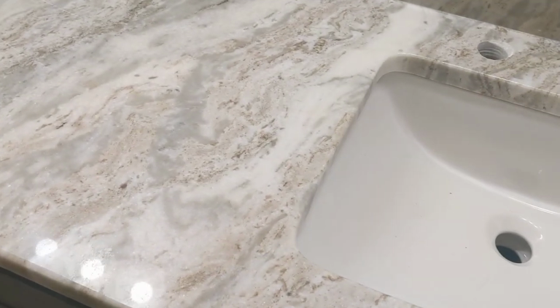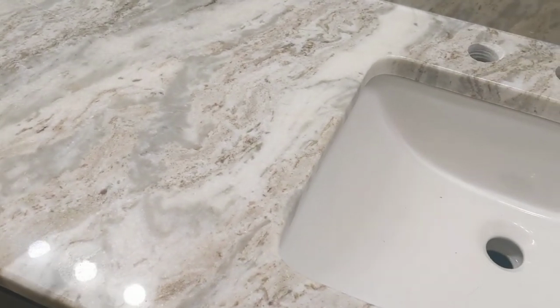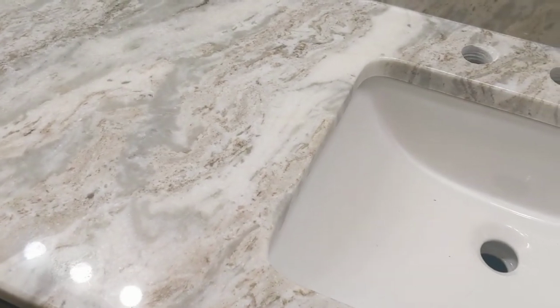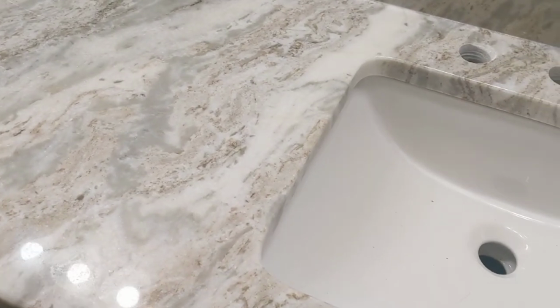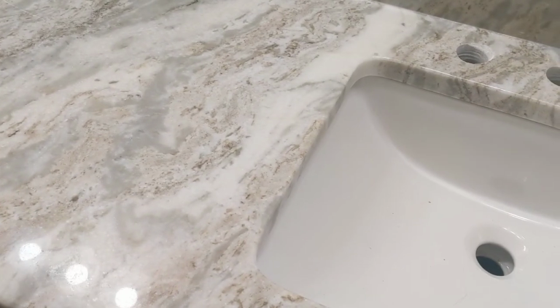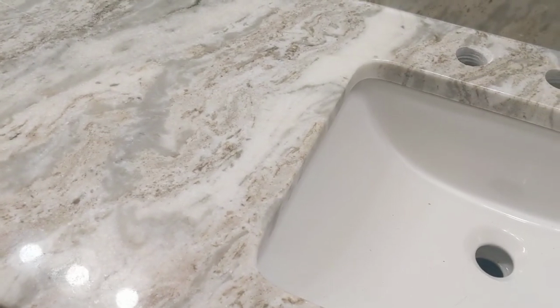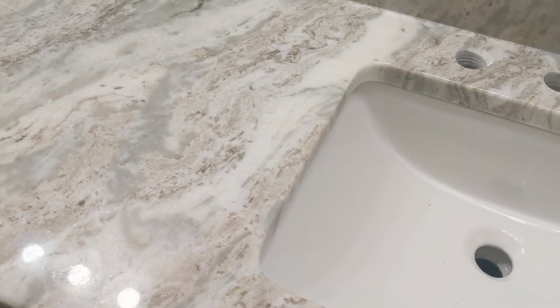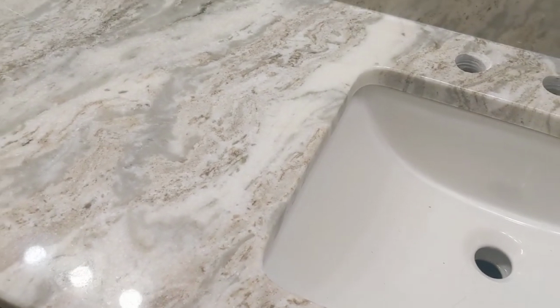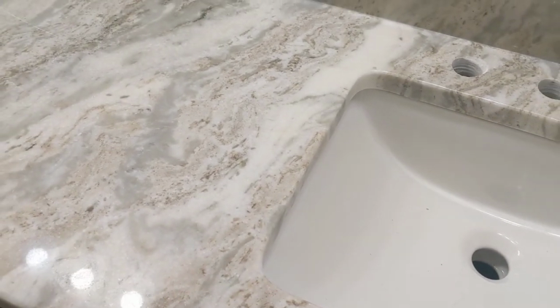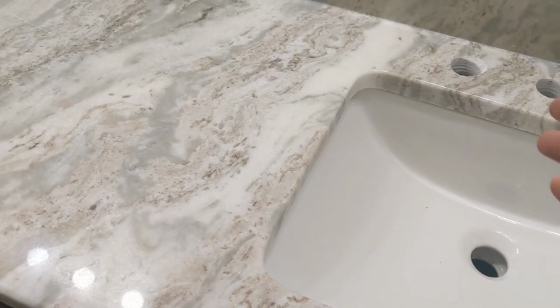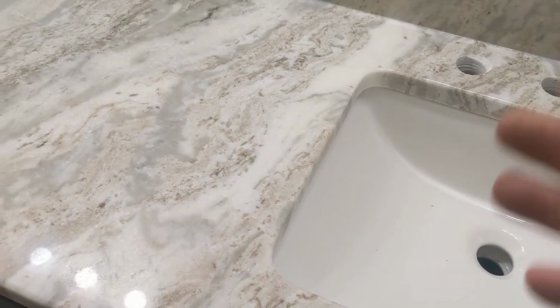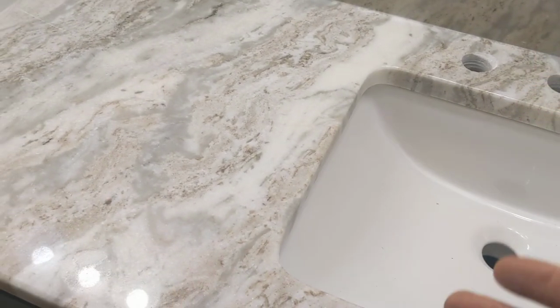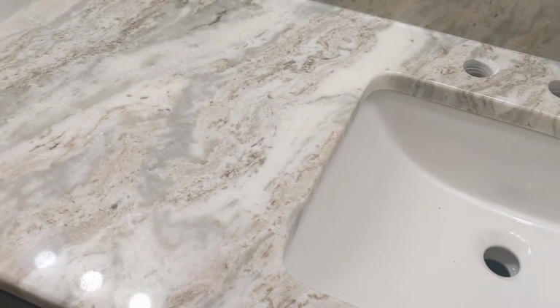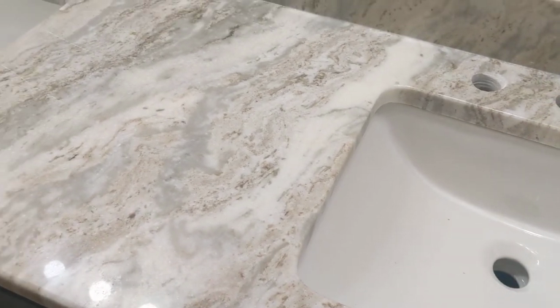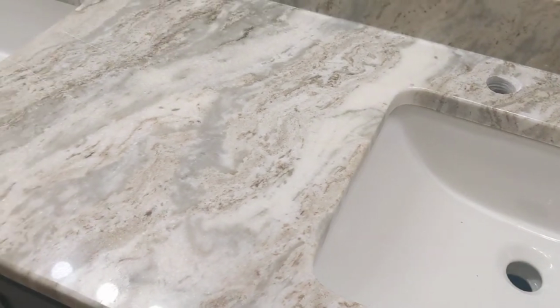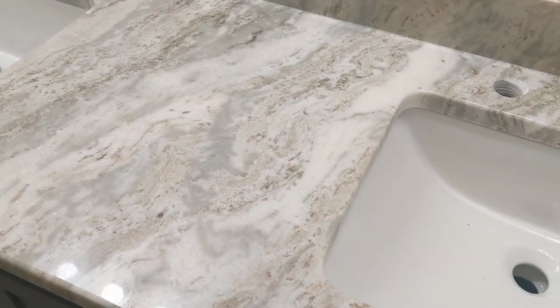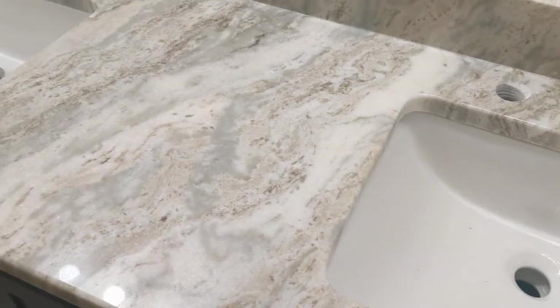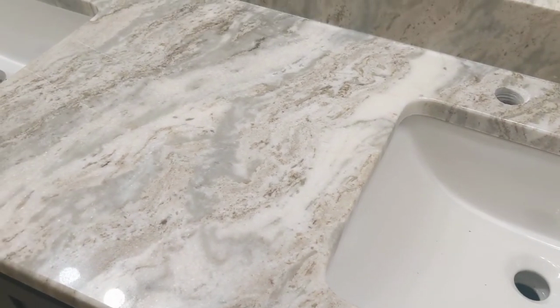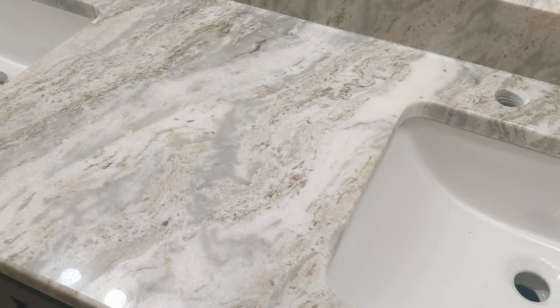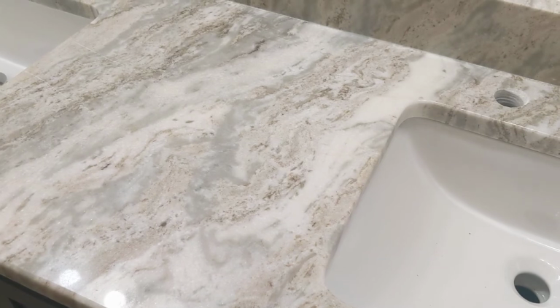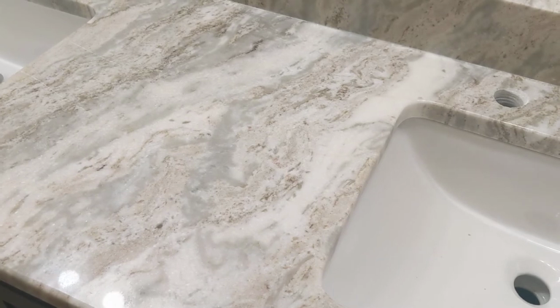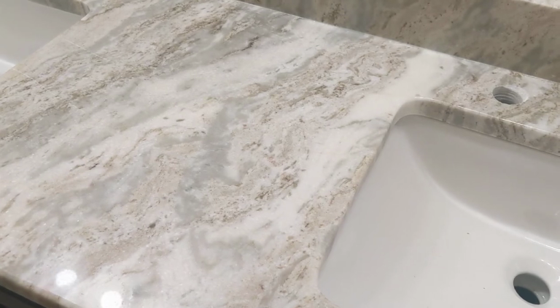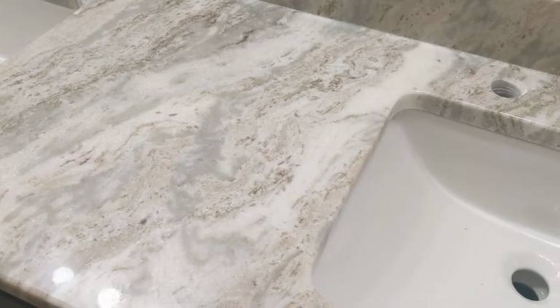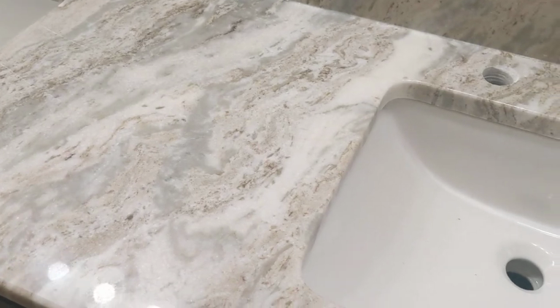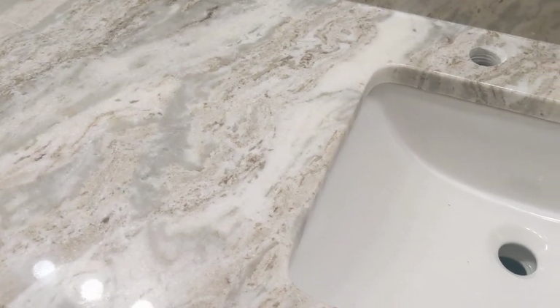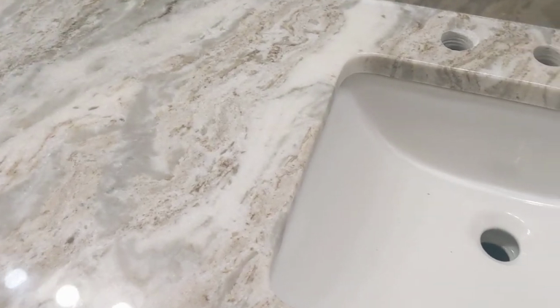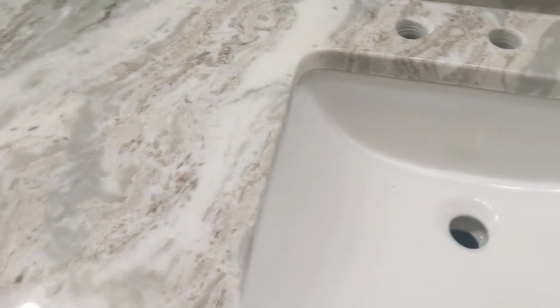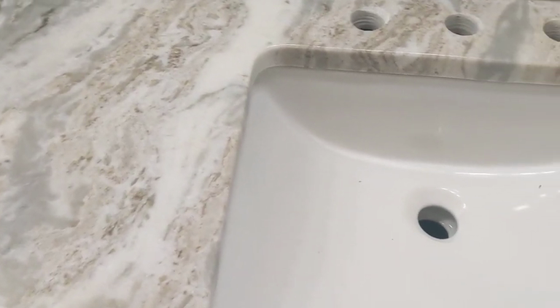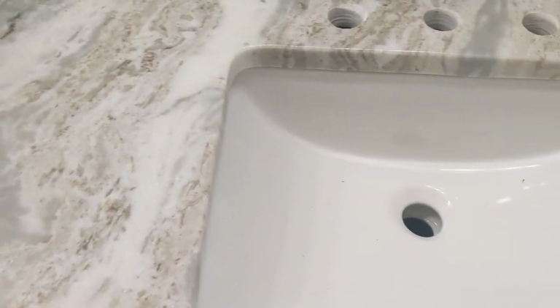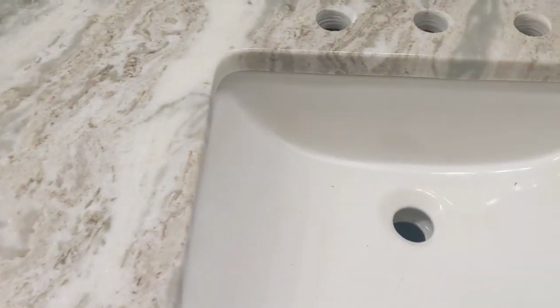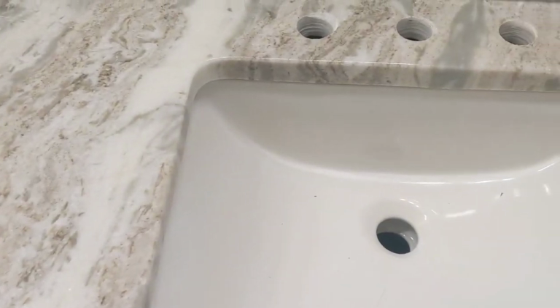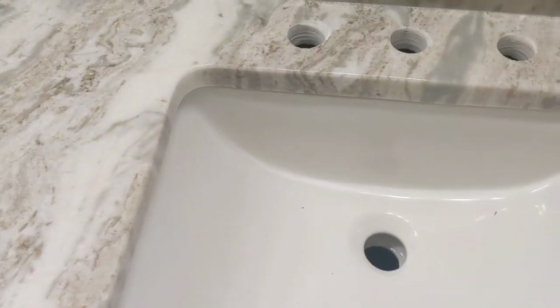So they've got to take the countertop off, take it to the shop, run water on it while they polish it.